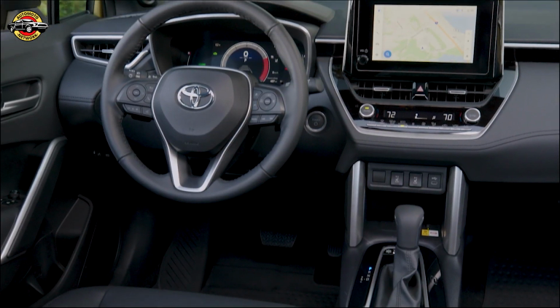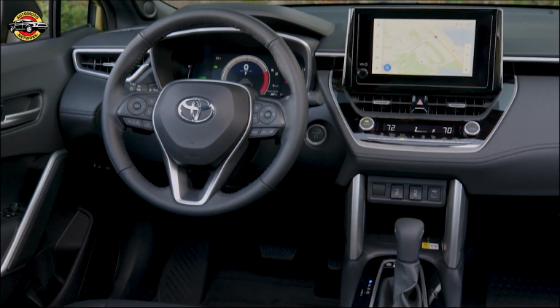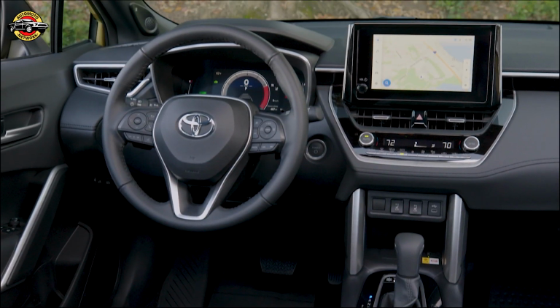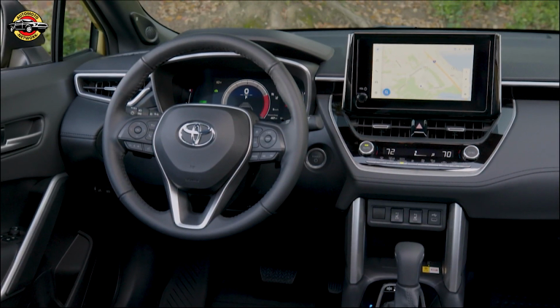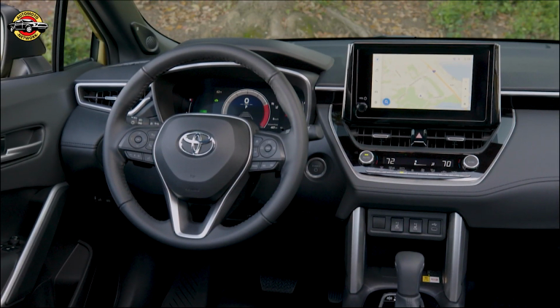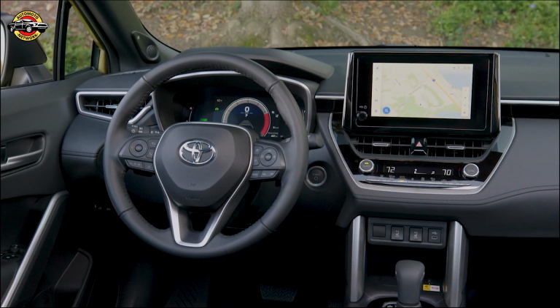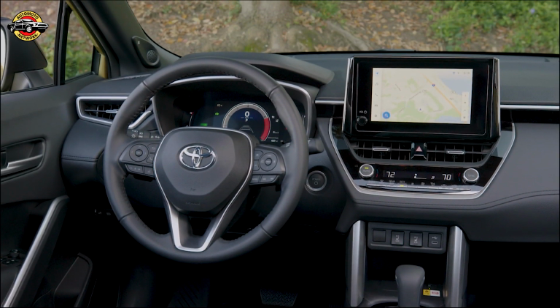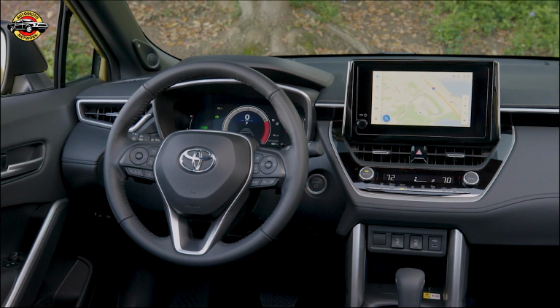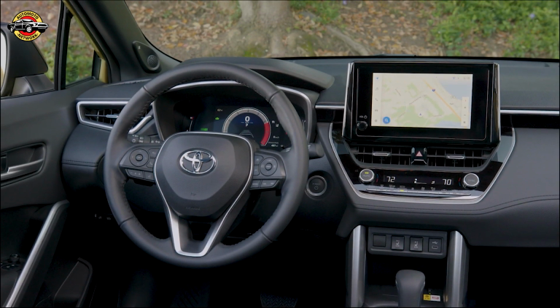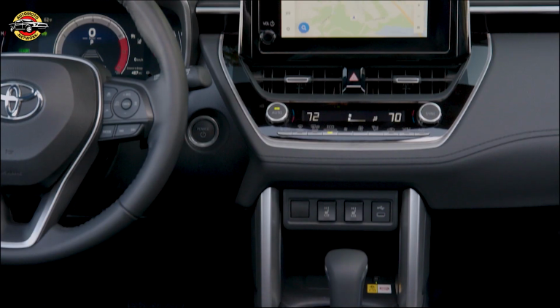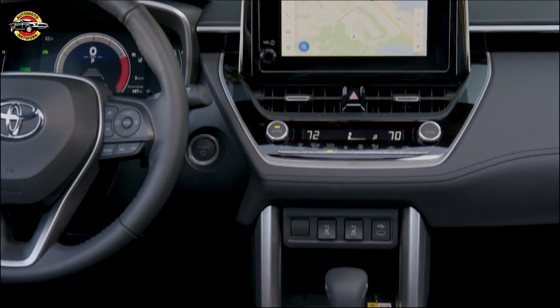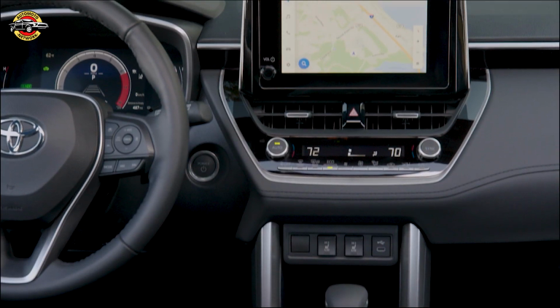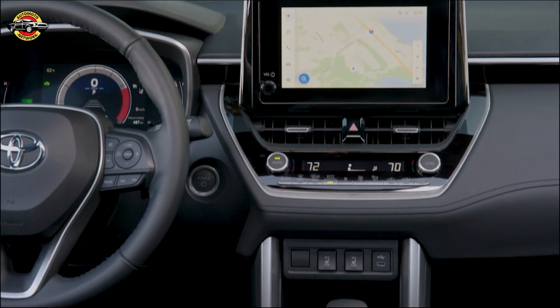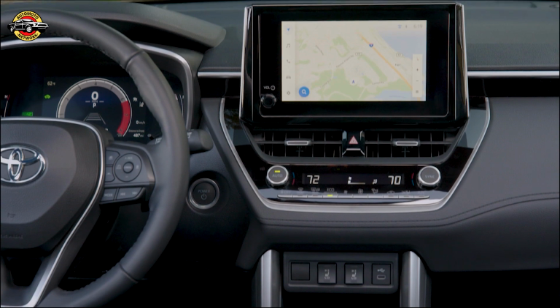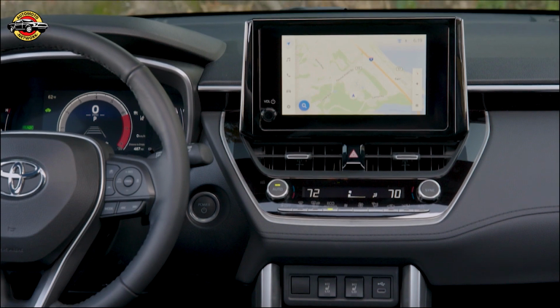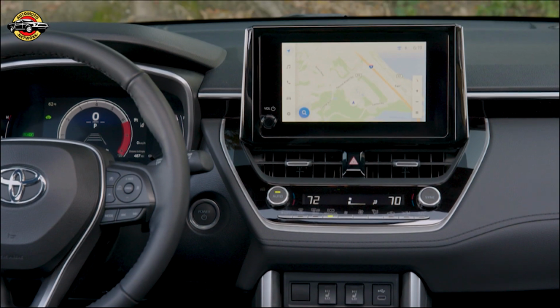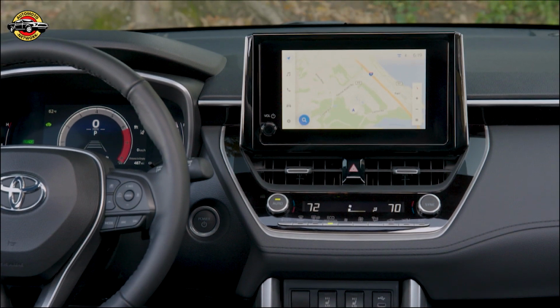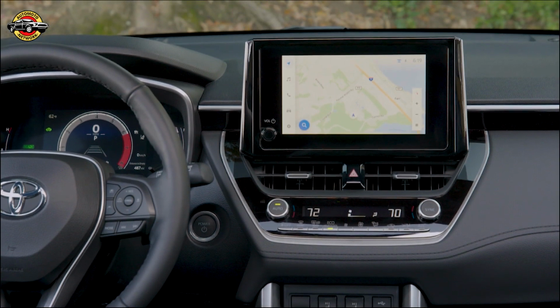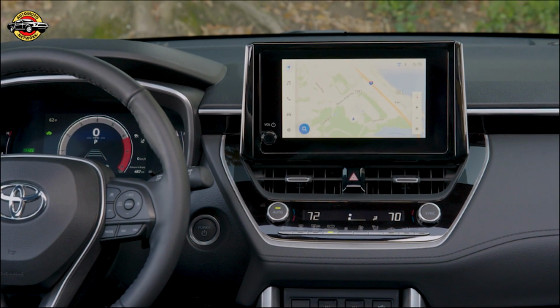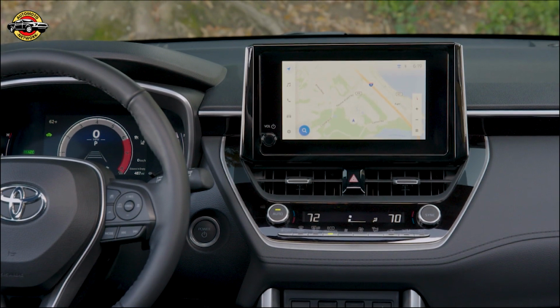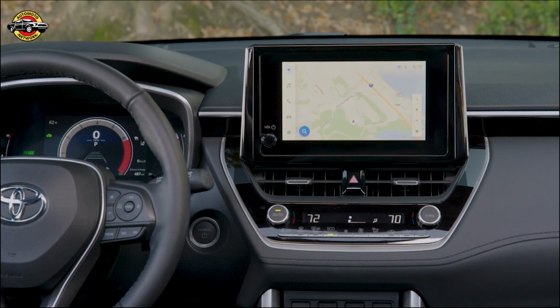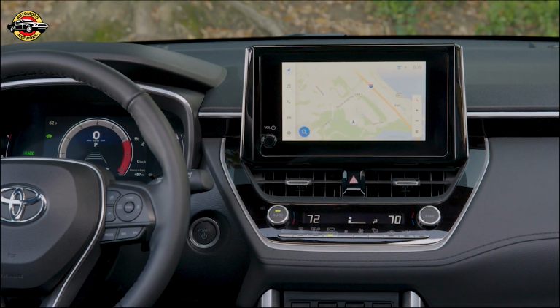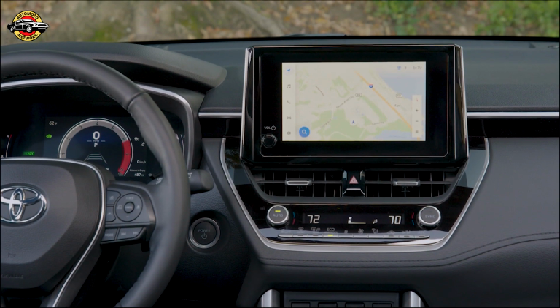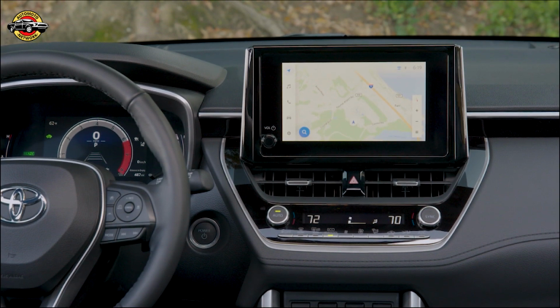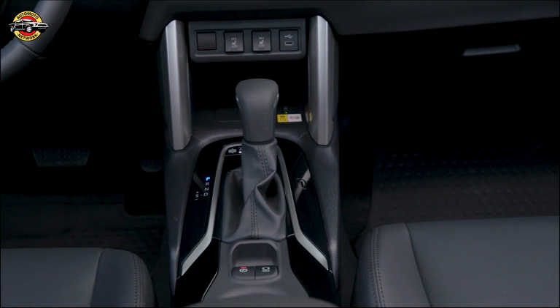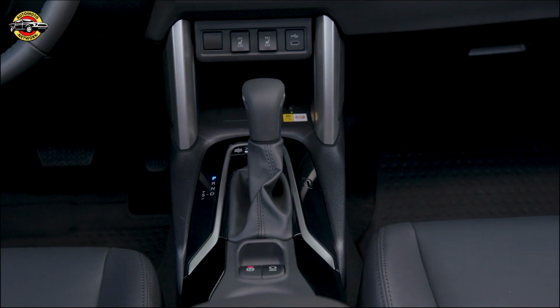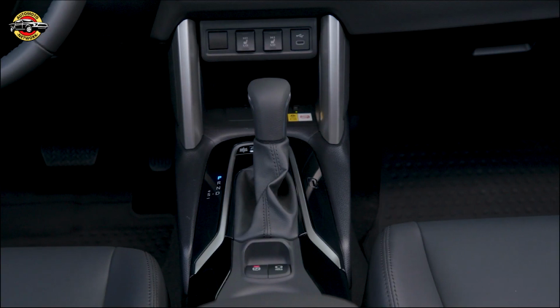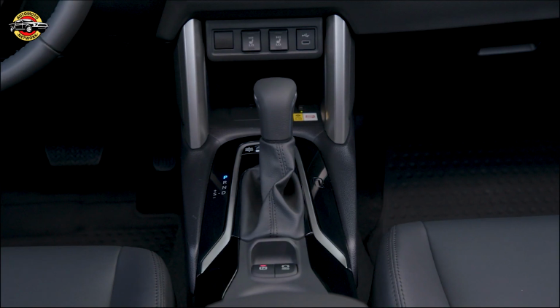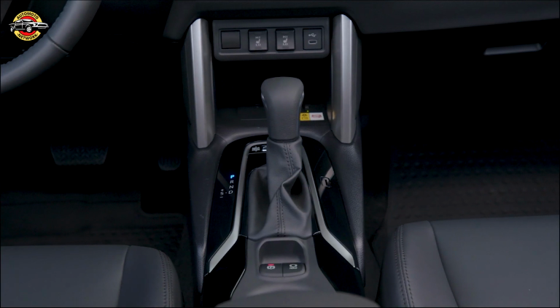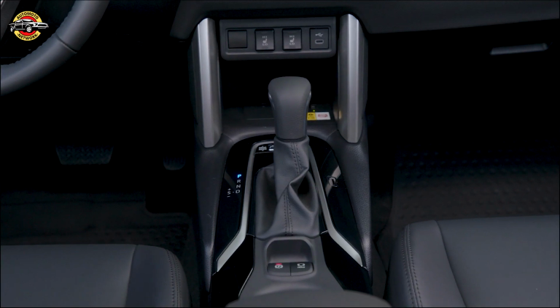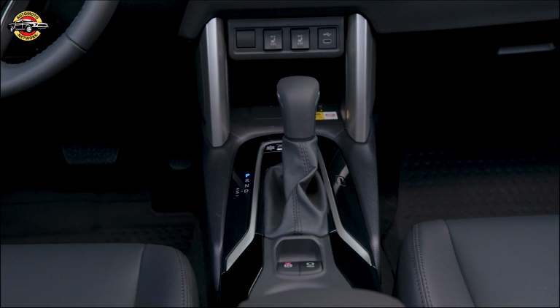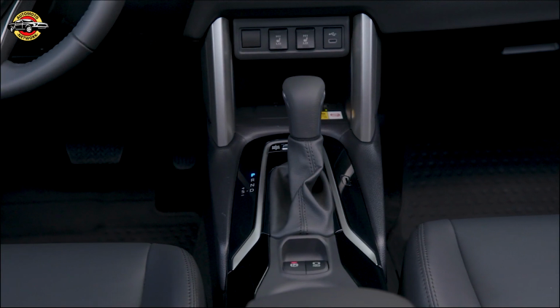The hybrid system also features a lithium-ion battery that's compact, lightweight, and located under the rear seats for optimal cargo capacity and a low center of gravity.